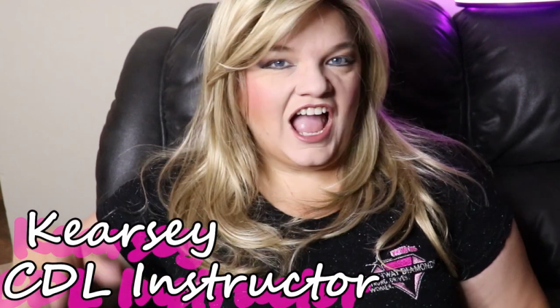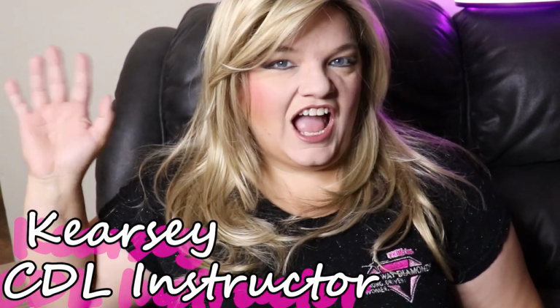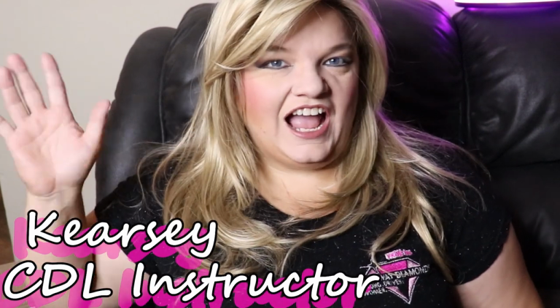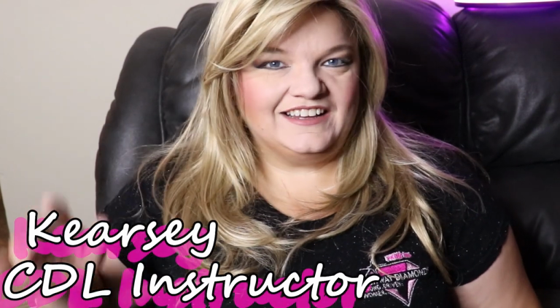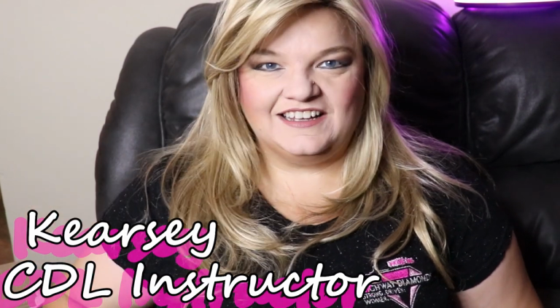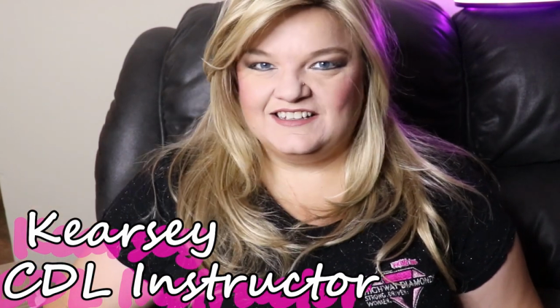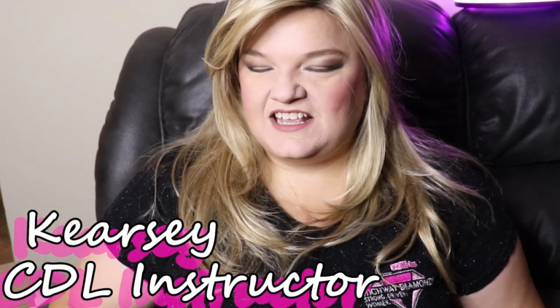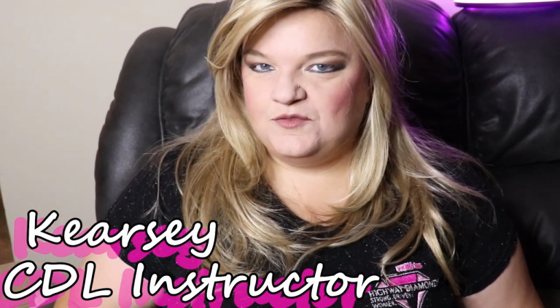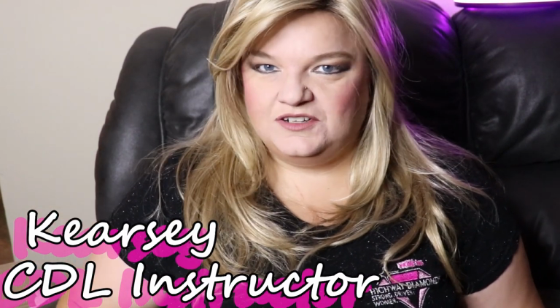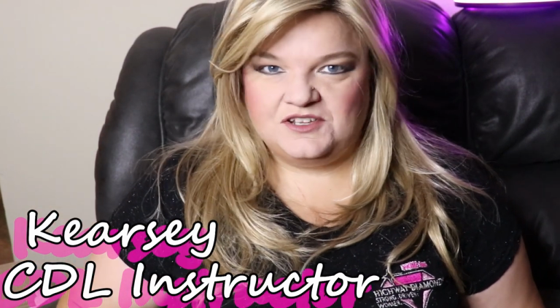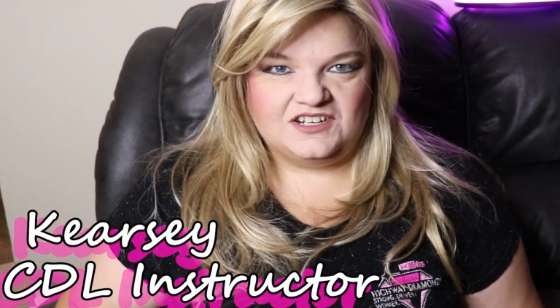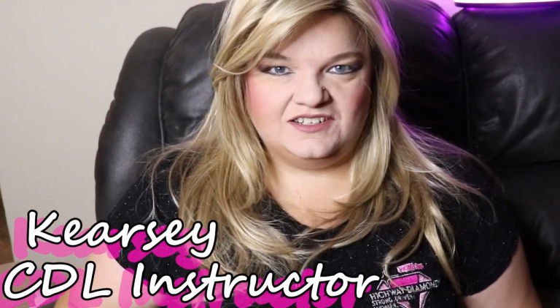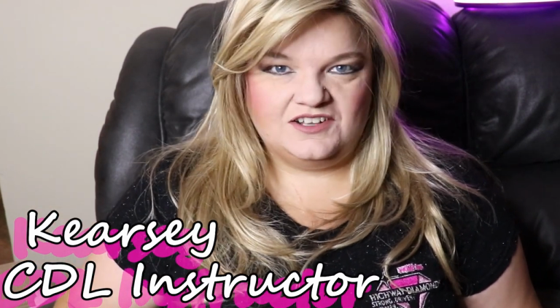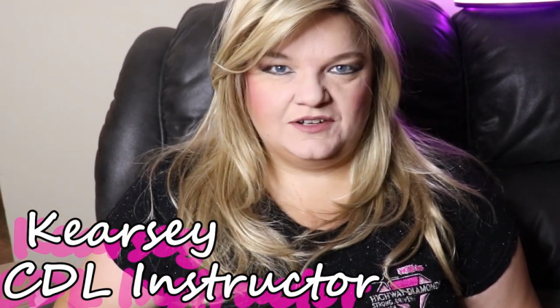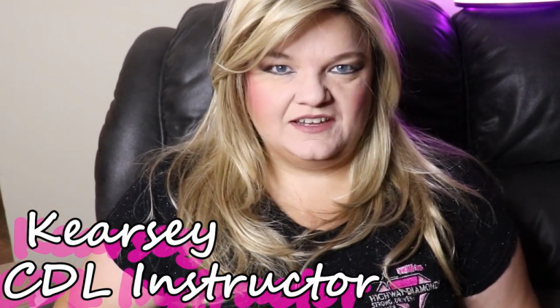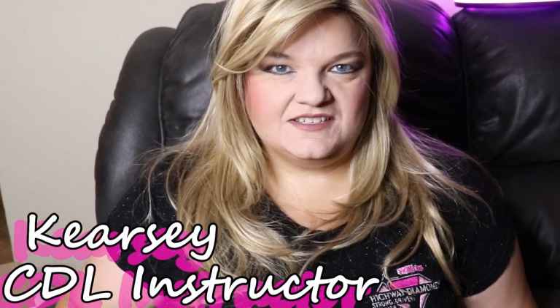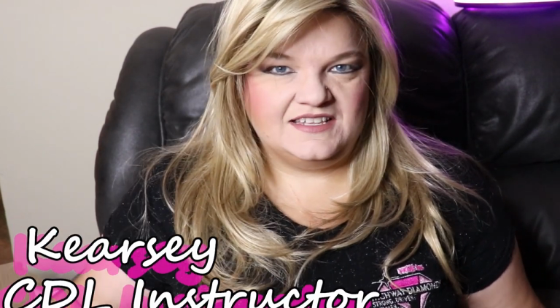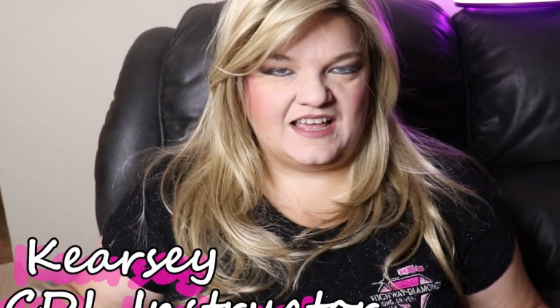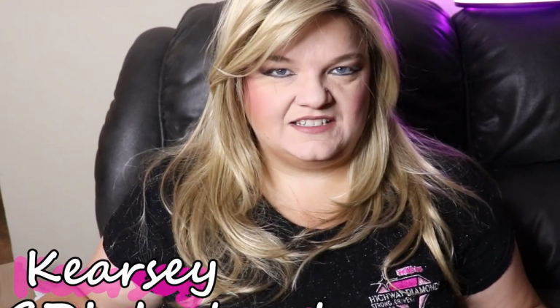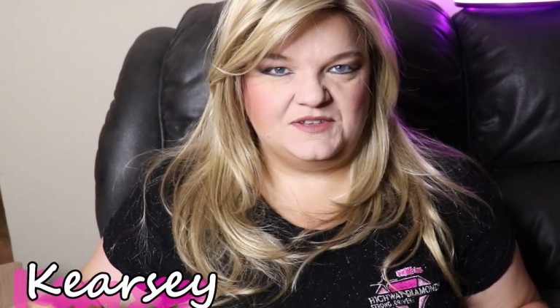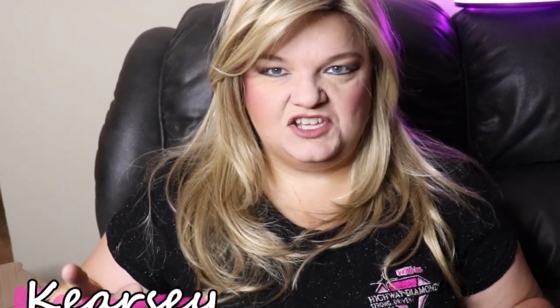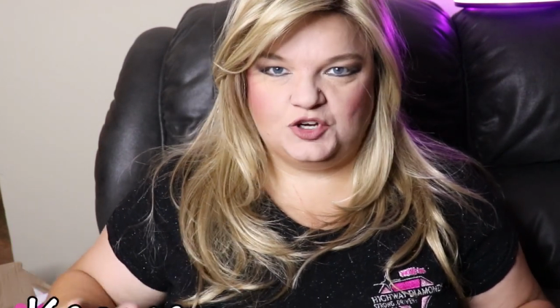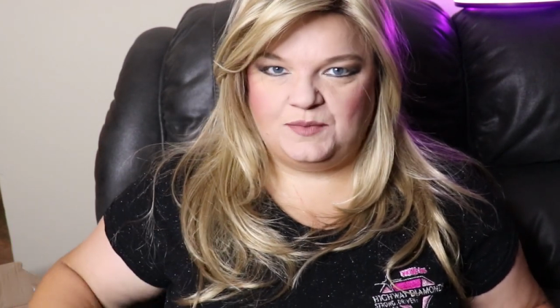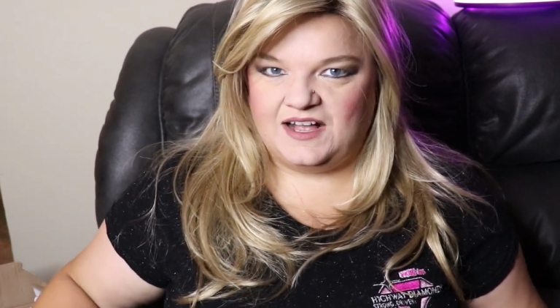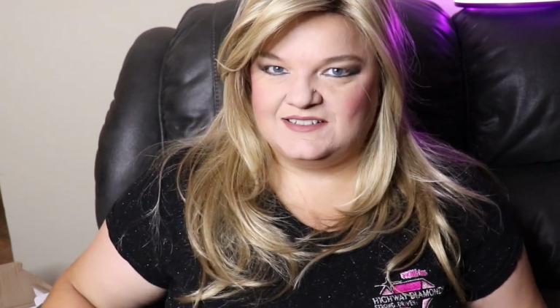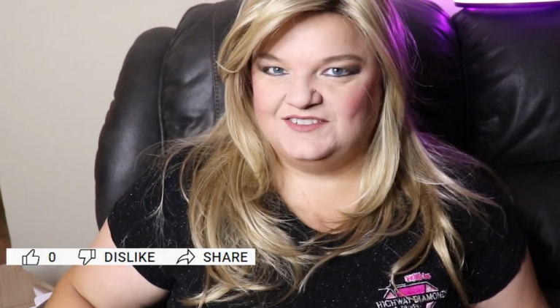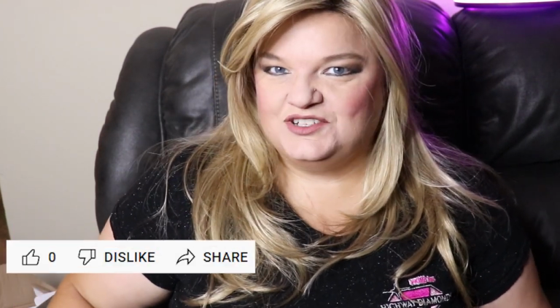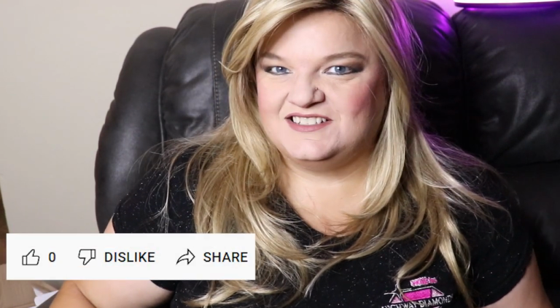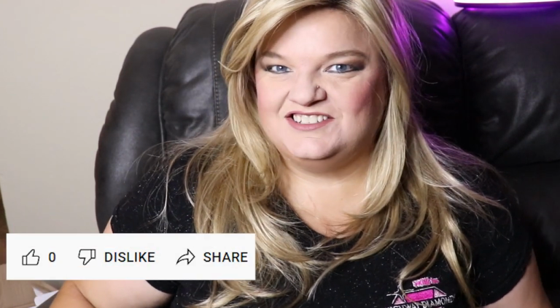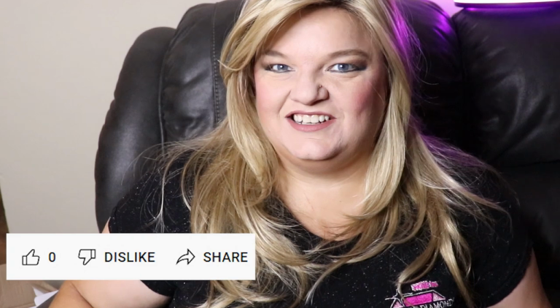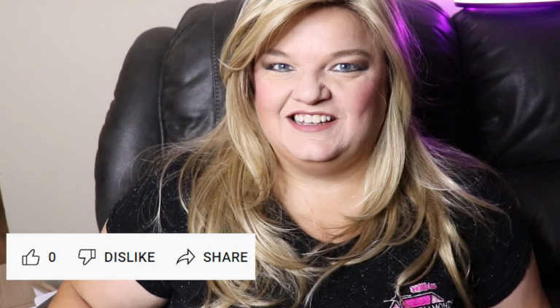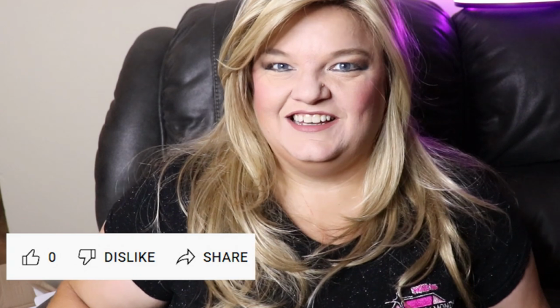Hi guys, and welcome to Truckin' Along with Kirstie. That's me, your positive voice in trucking.